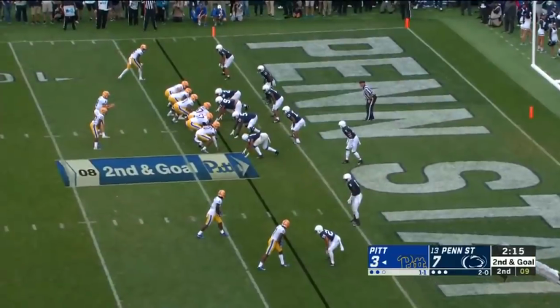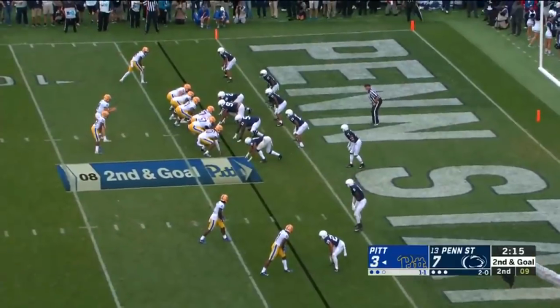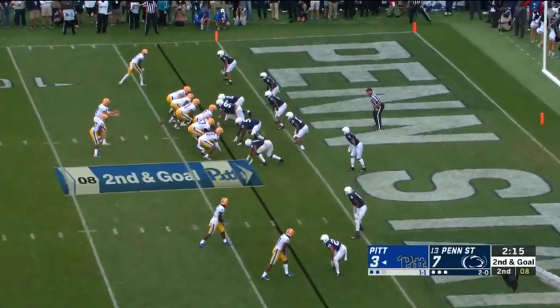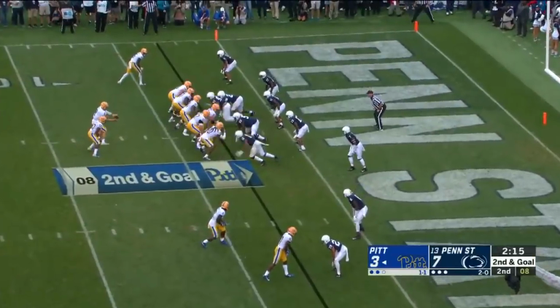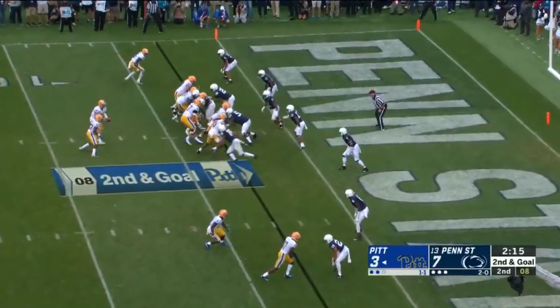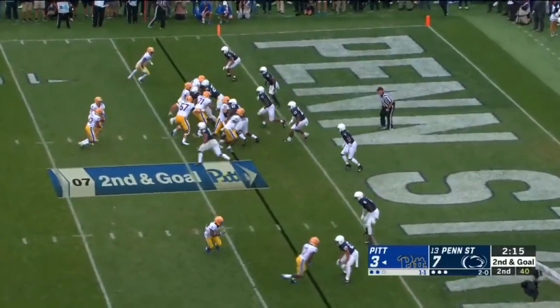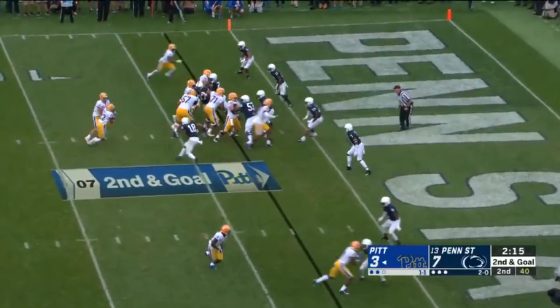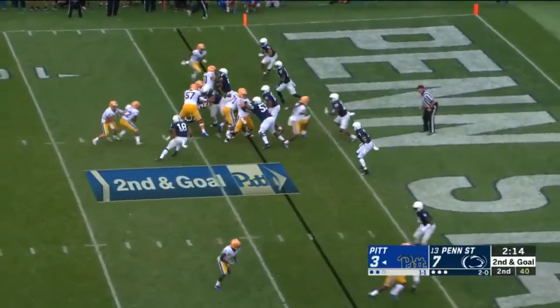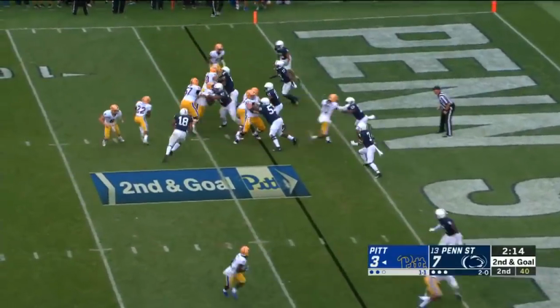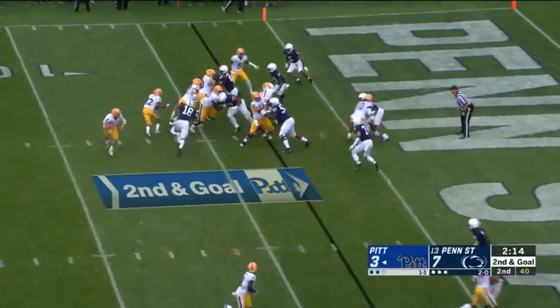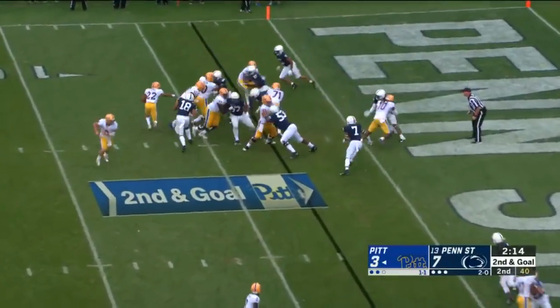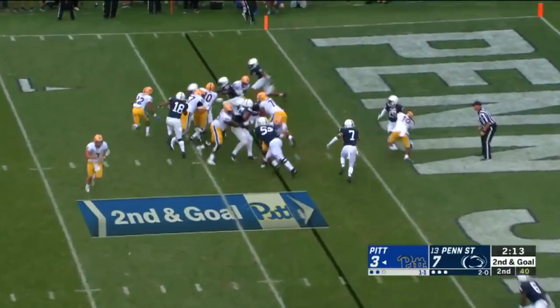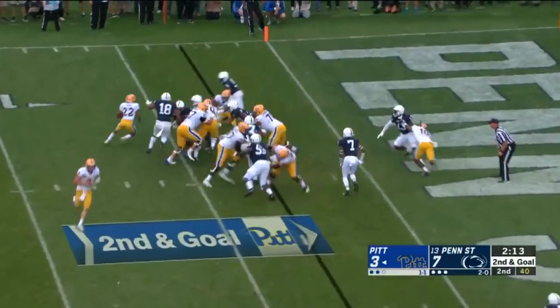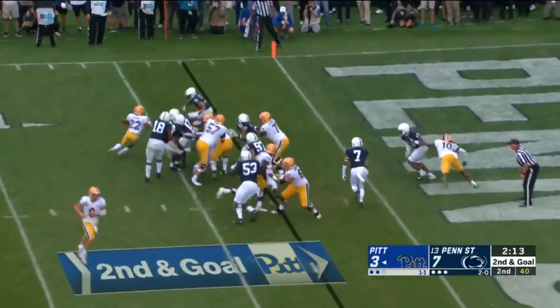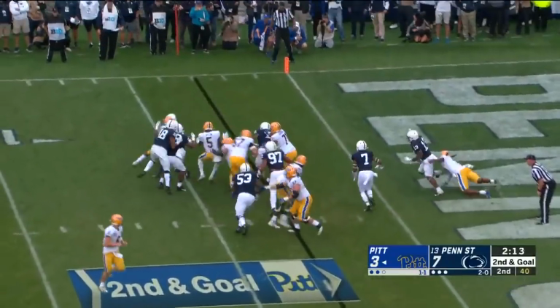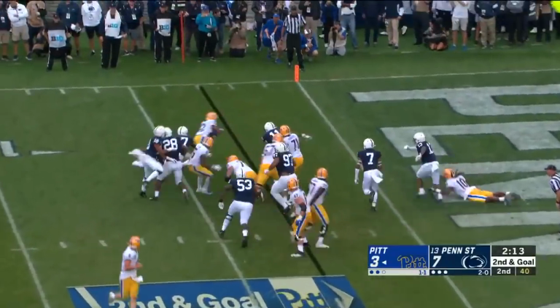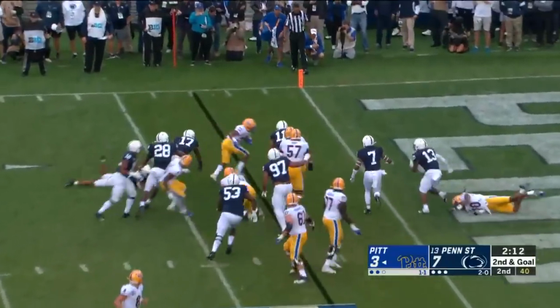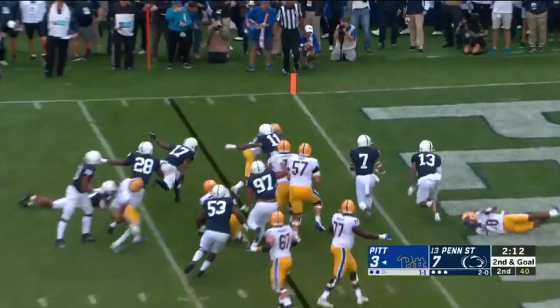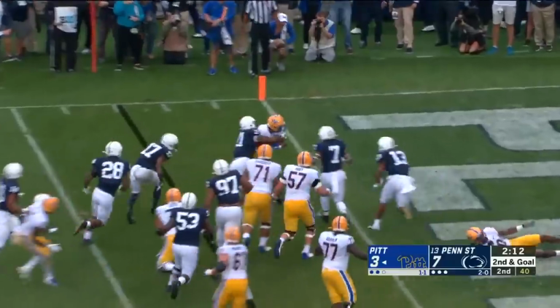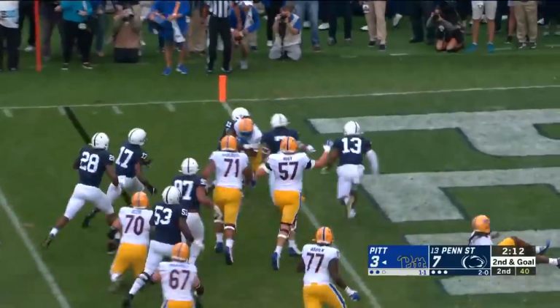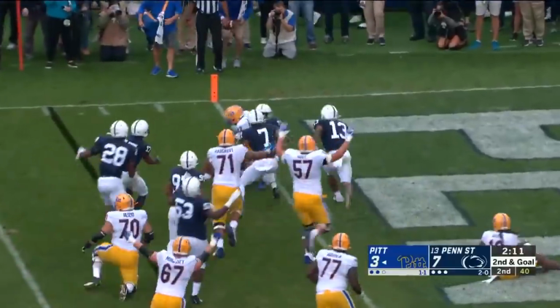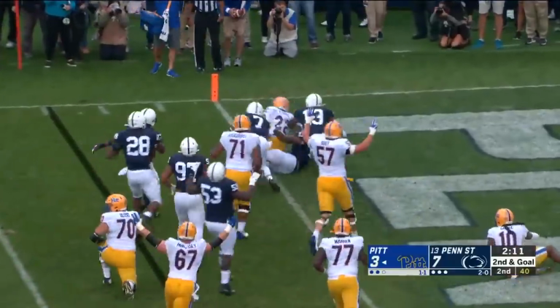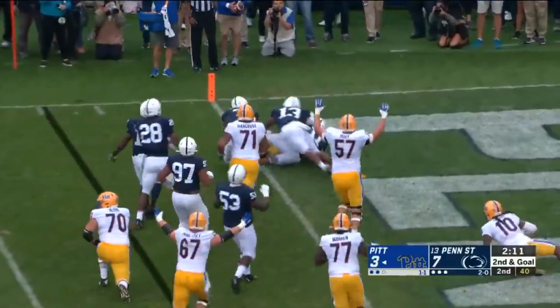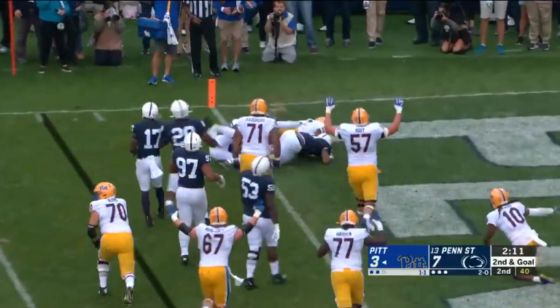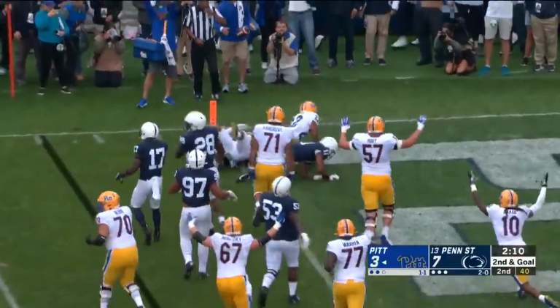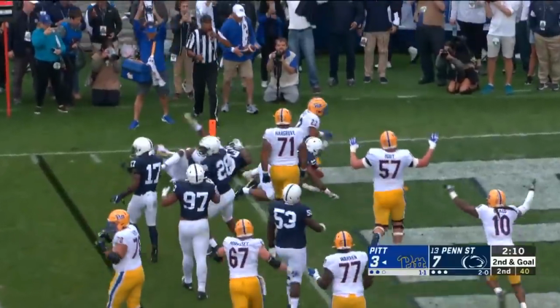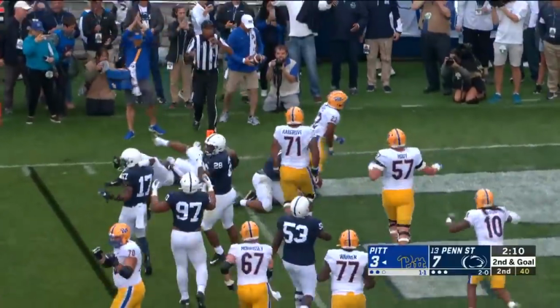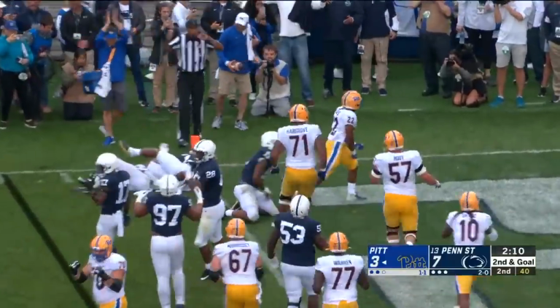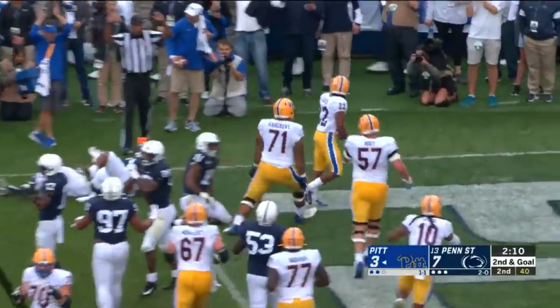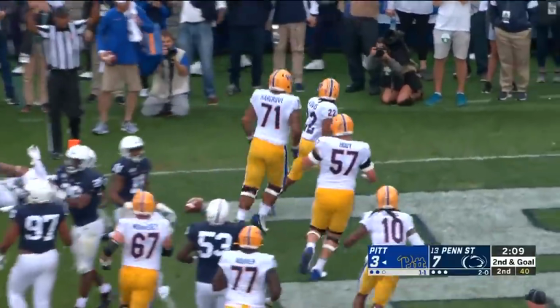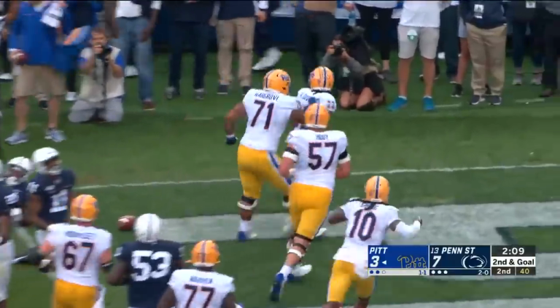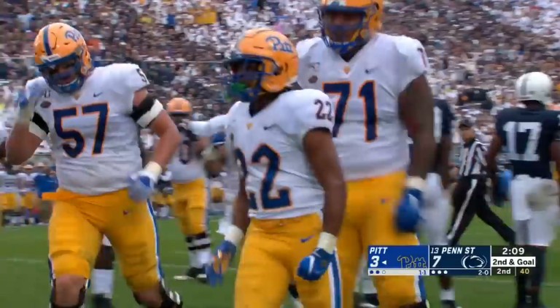Good place for a quarterback draw. Davis tries to bounce it, makes a cut, and is spun into the end zone.